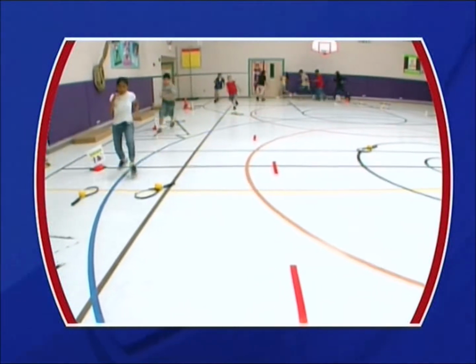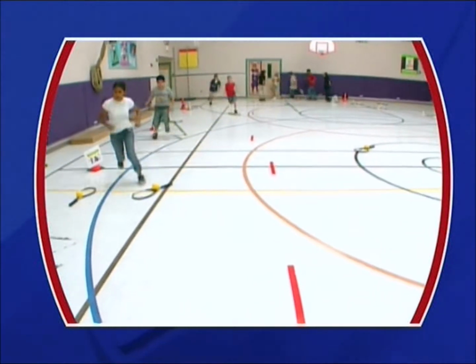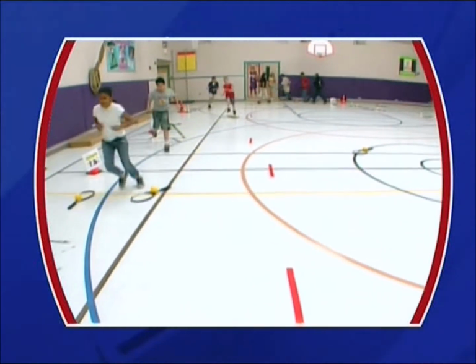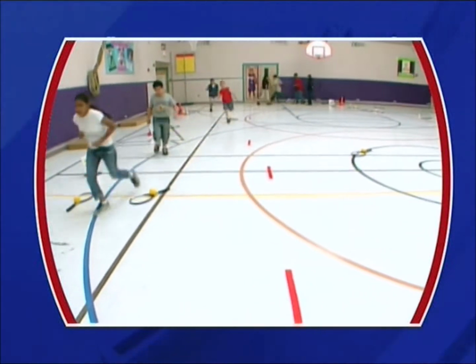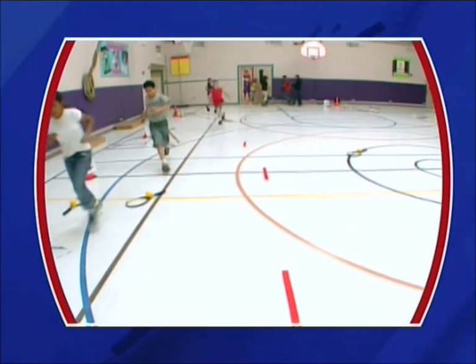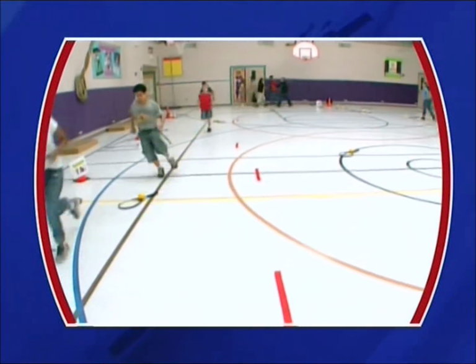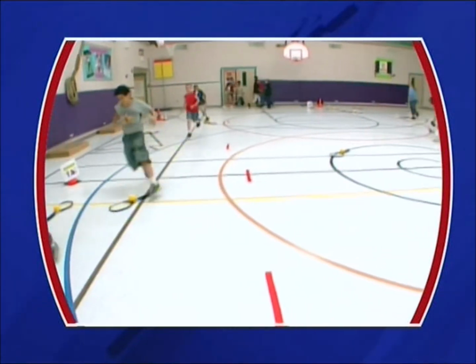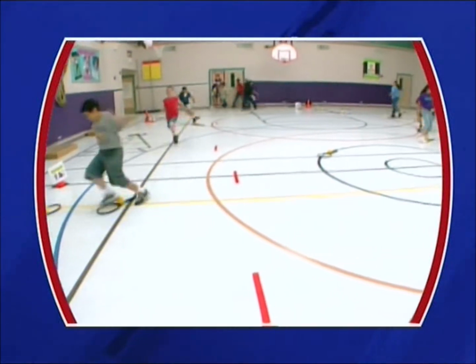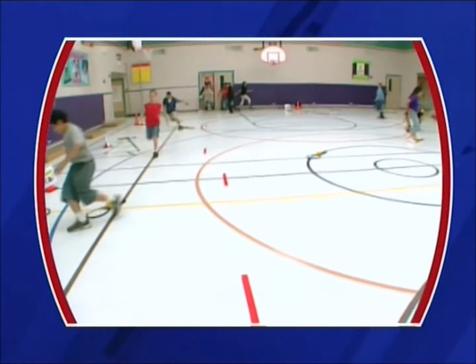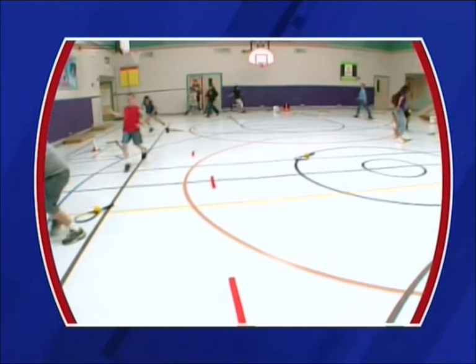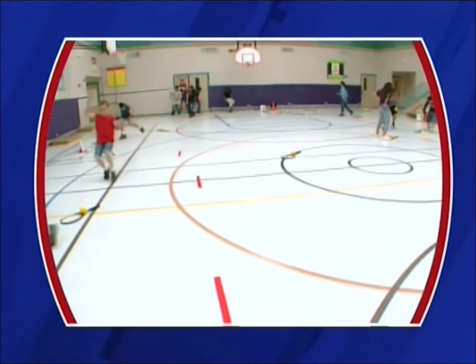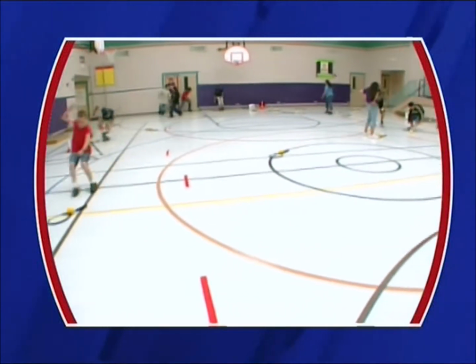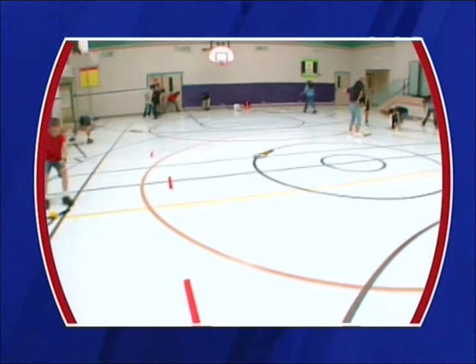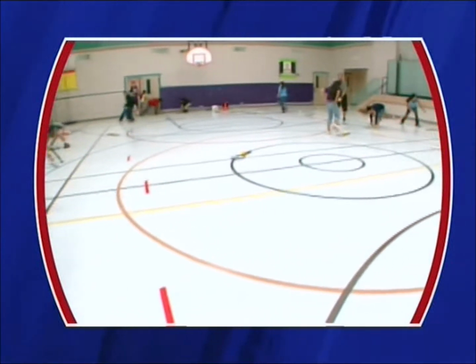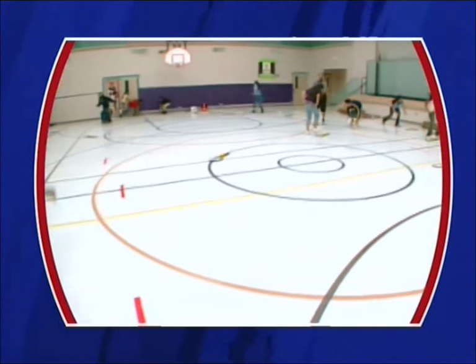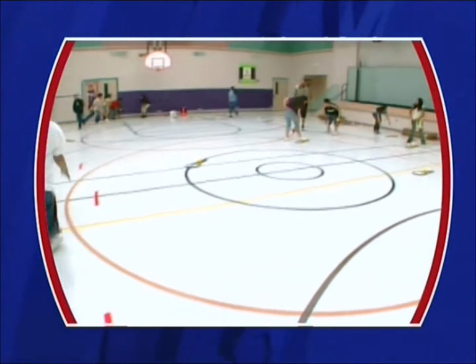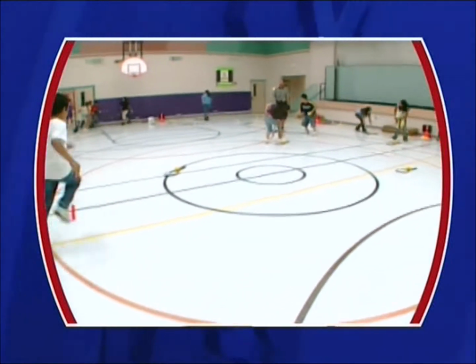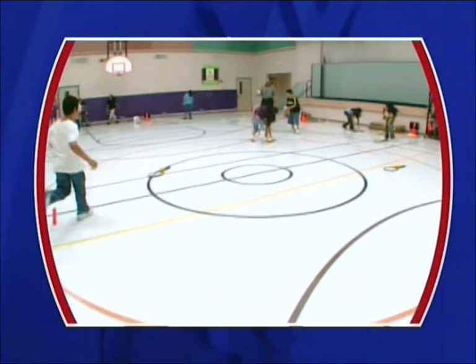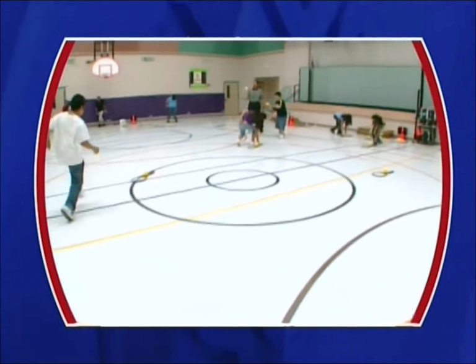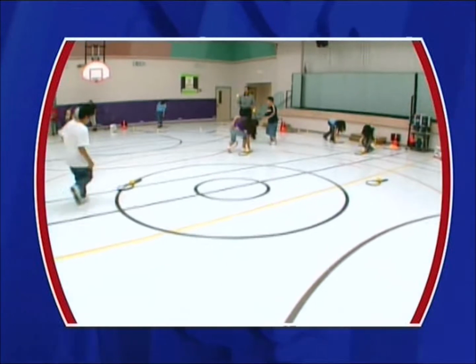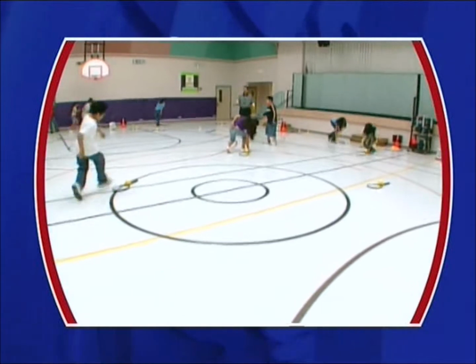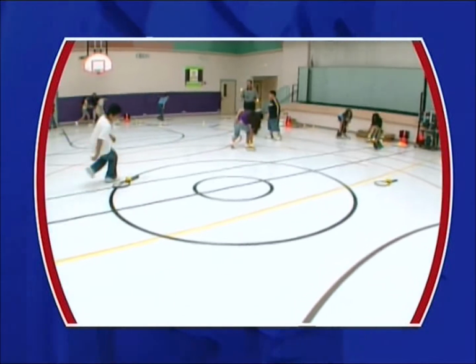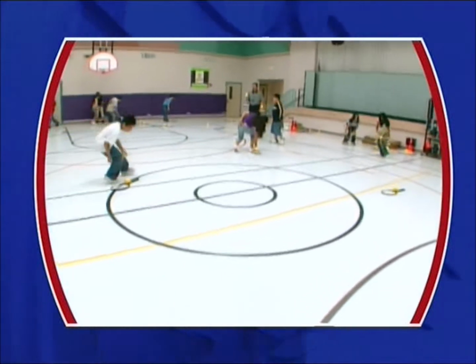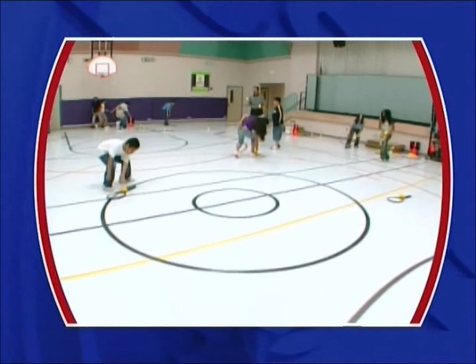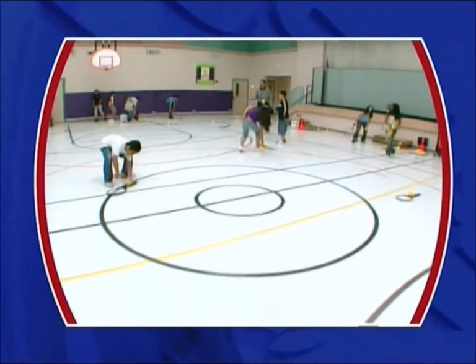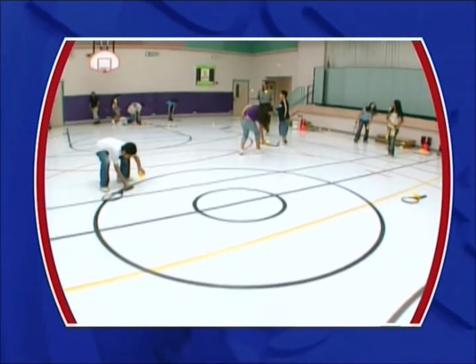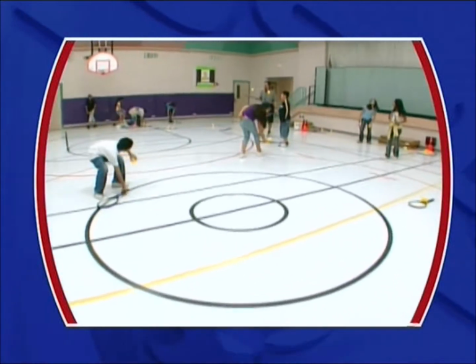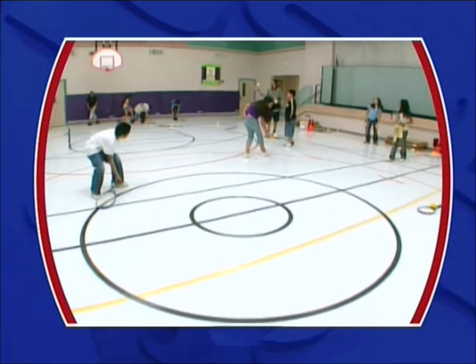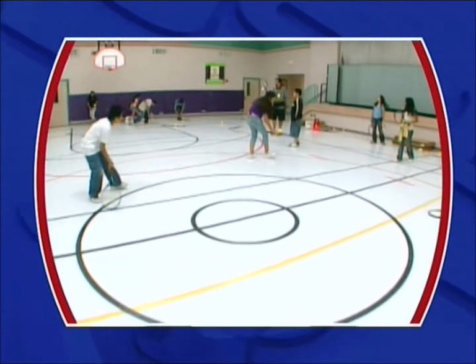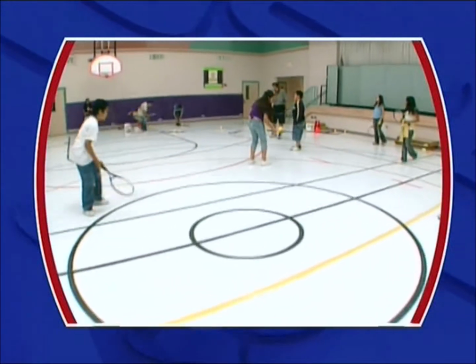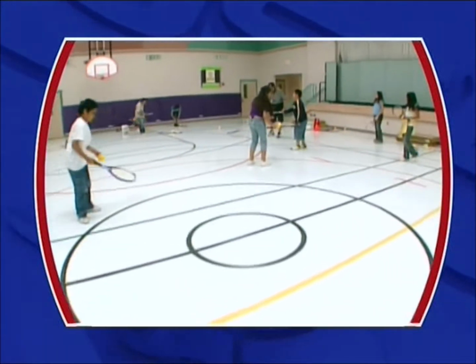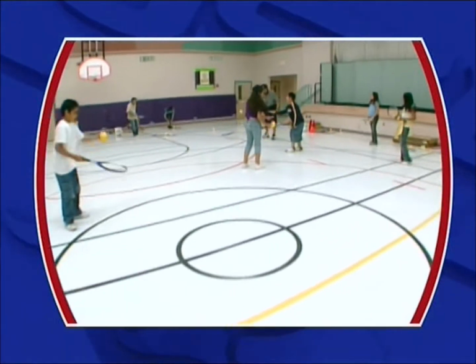Pick one up. Show me three and three — three air, three floor.